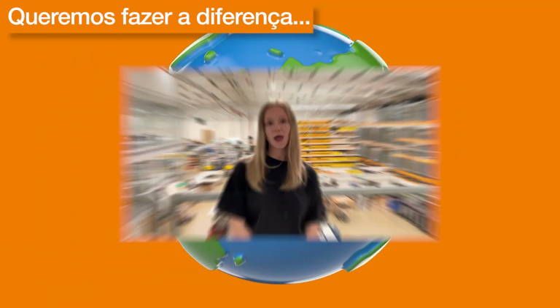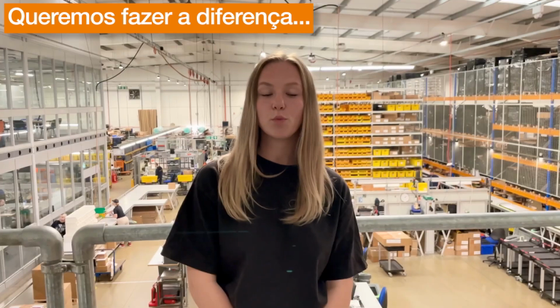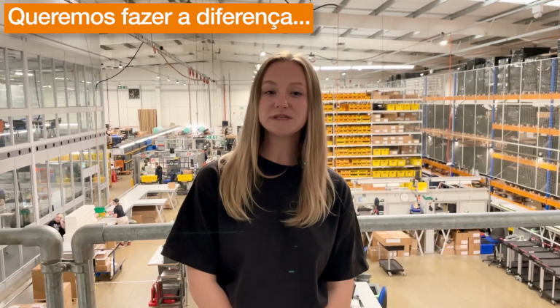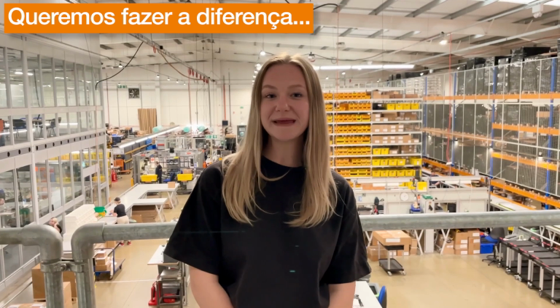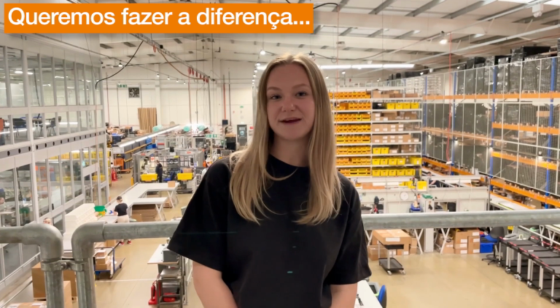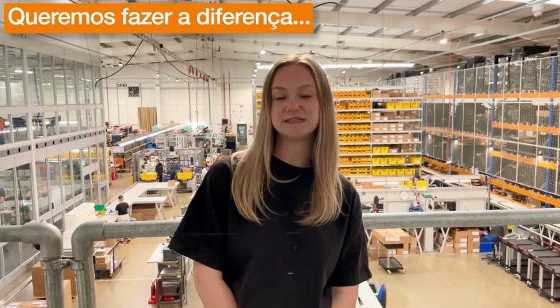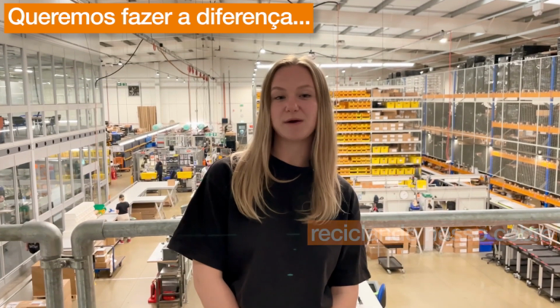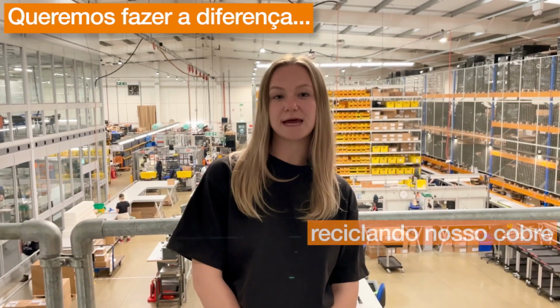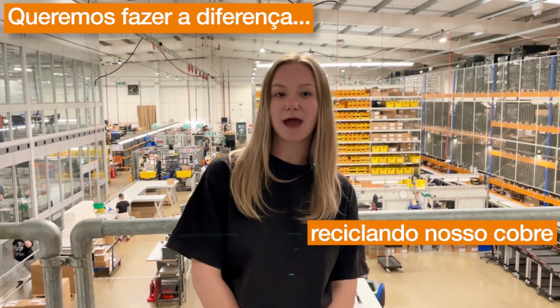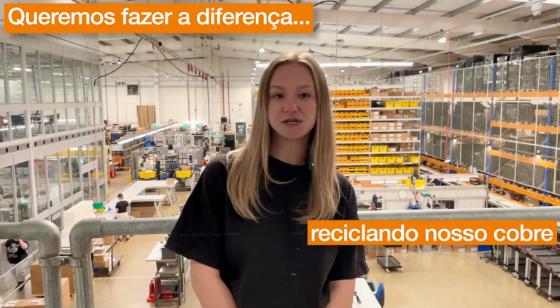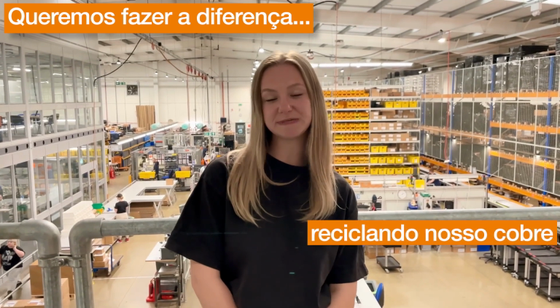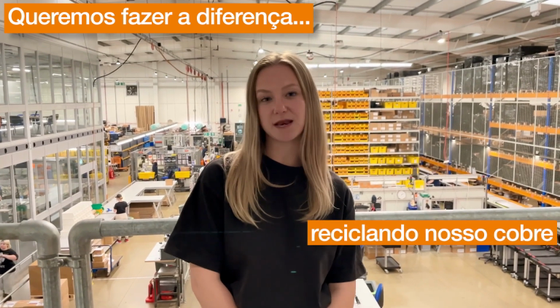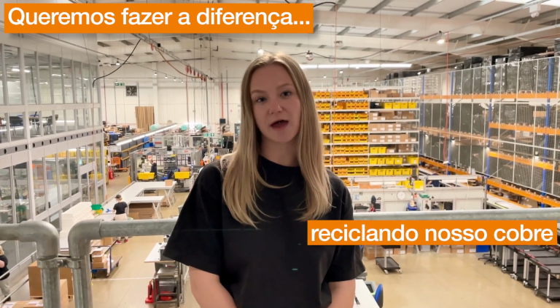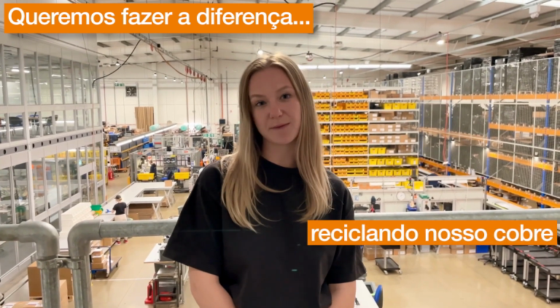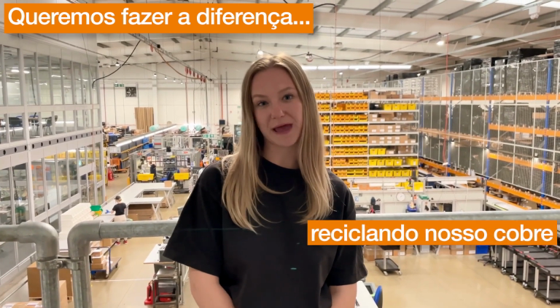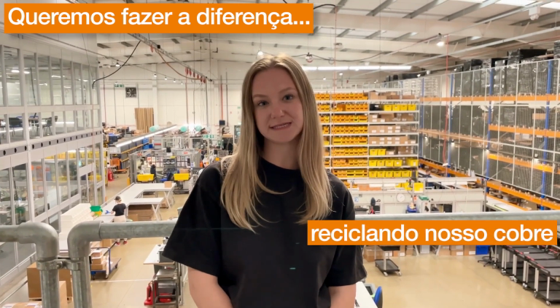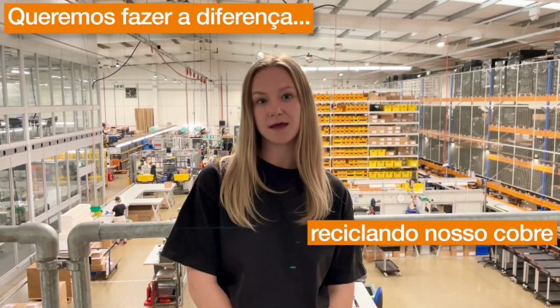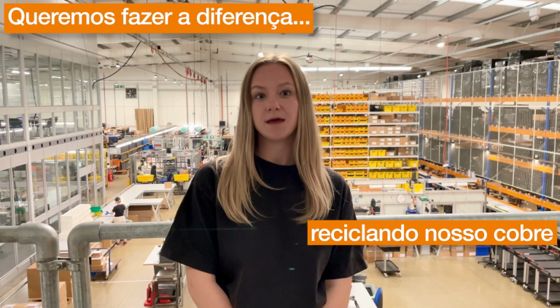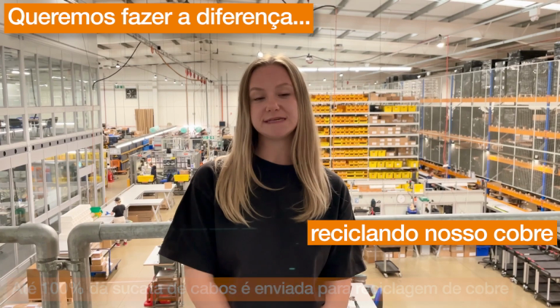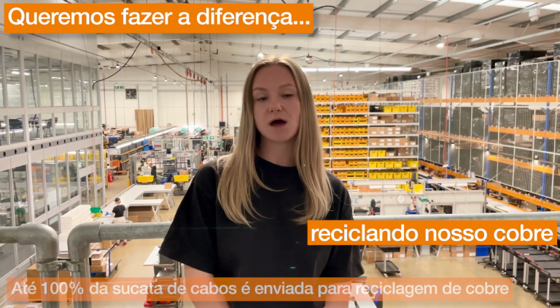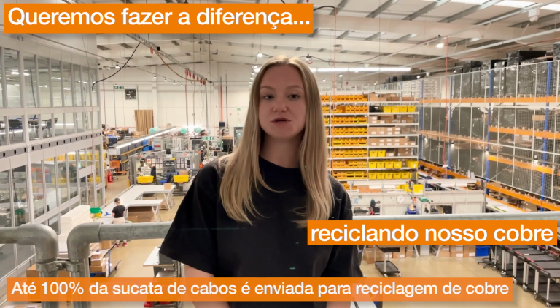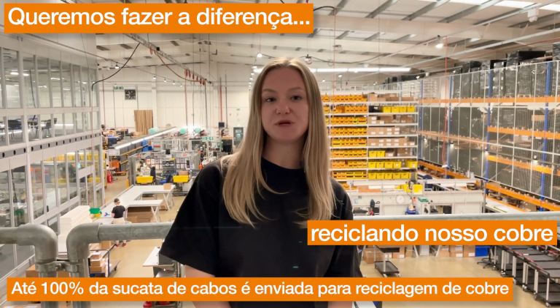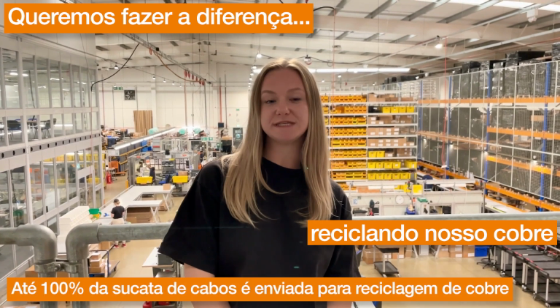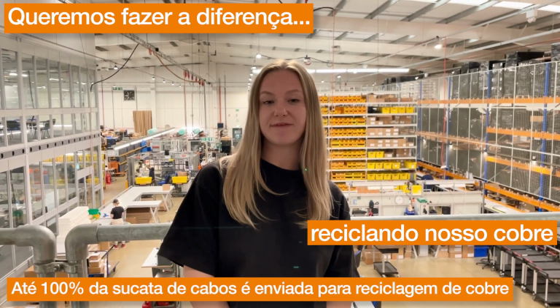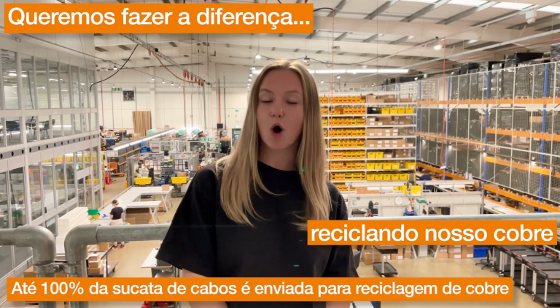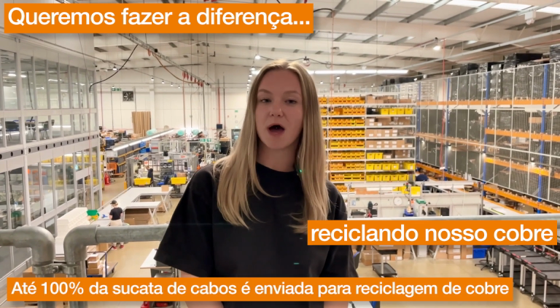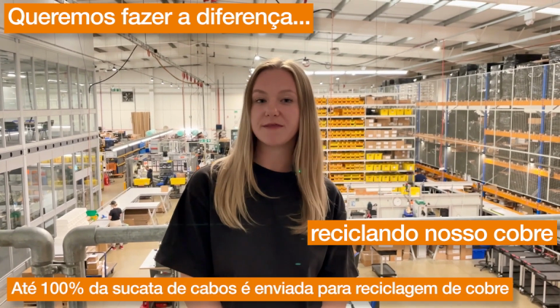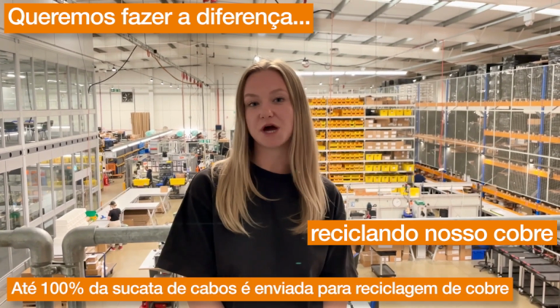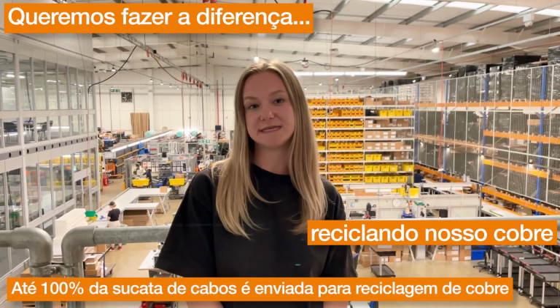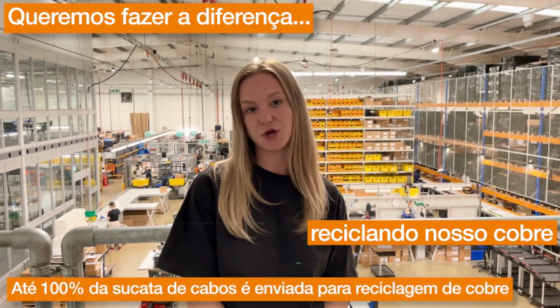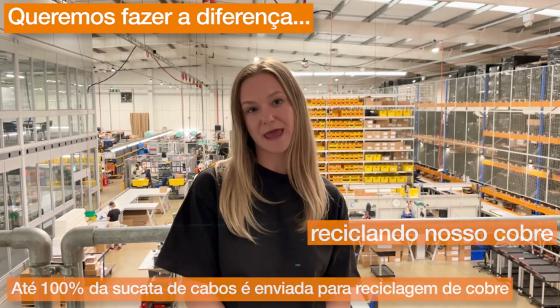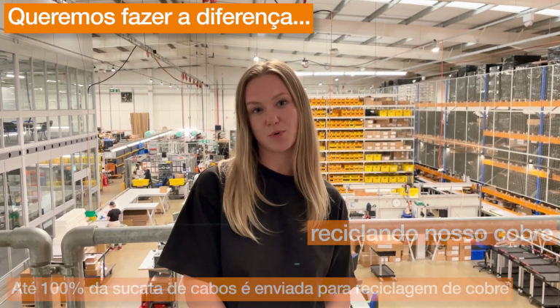We want to make a difference by recycling 100% of our cable waste. This is our contribution to giving copper another chance in a new cable.